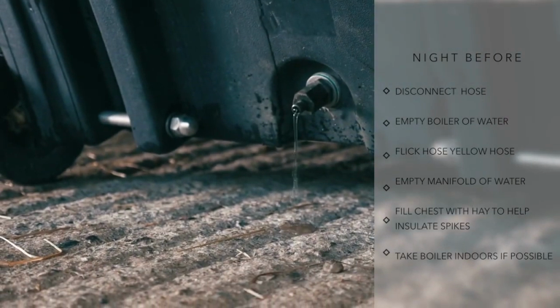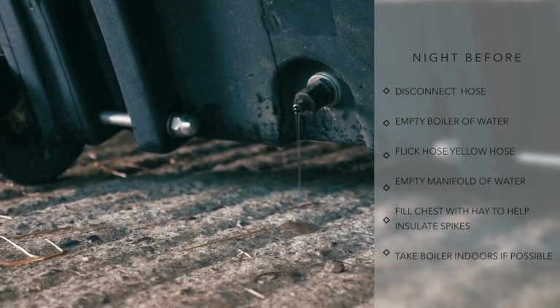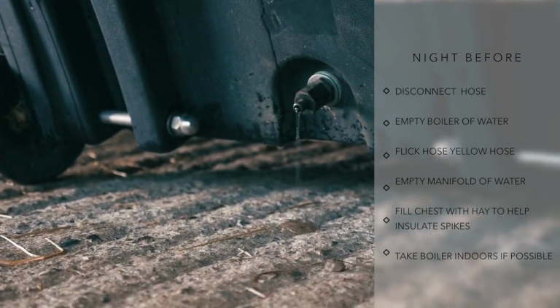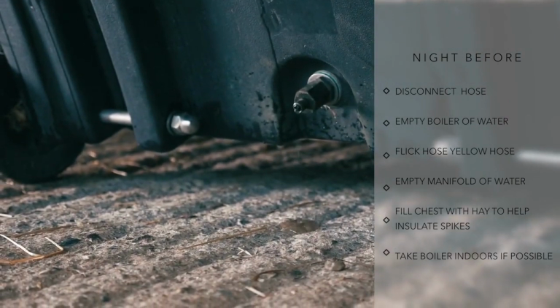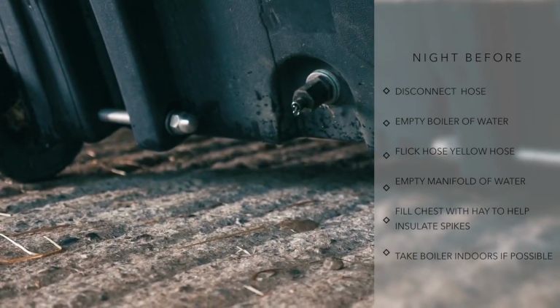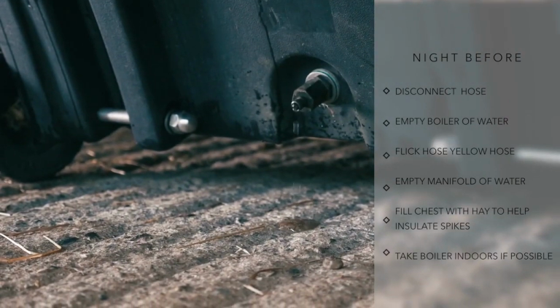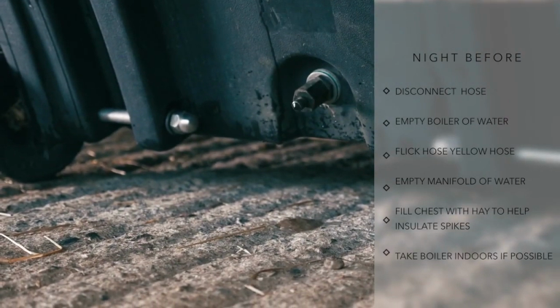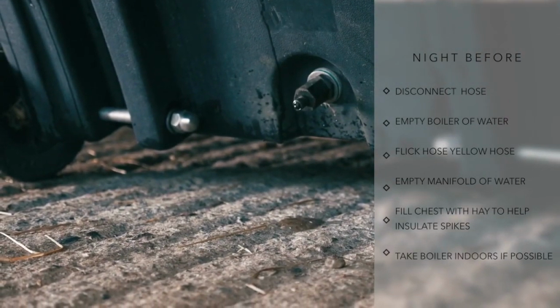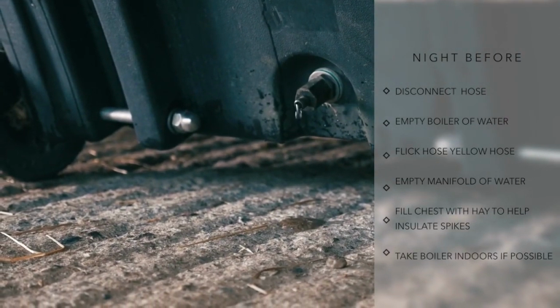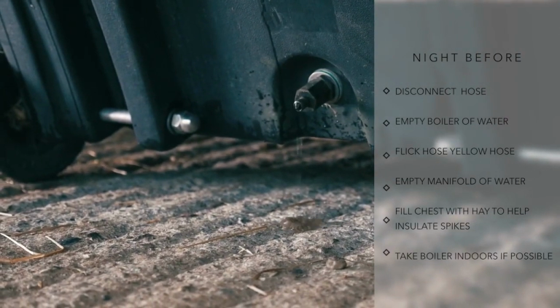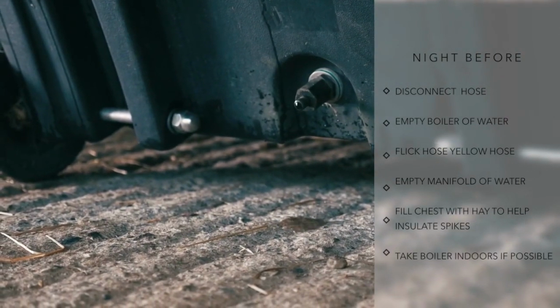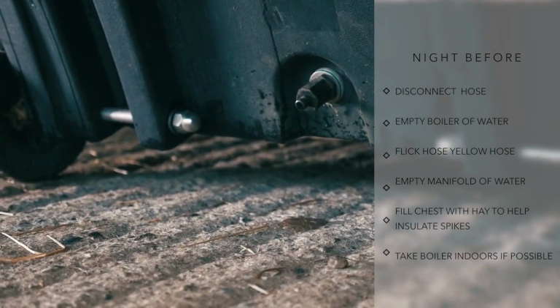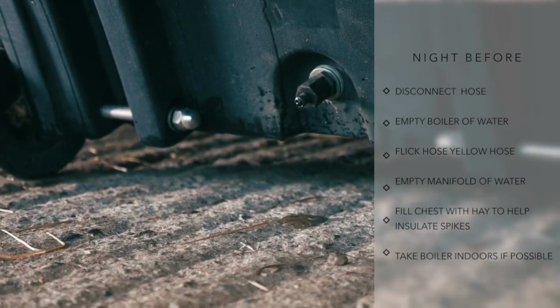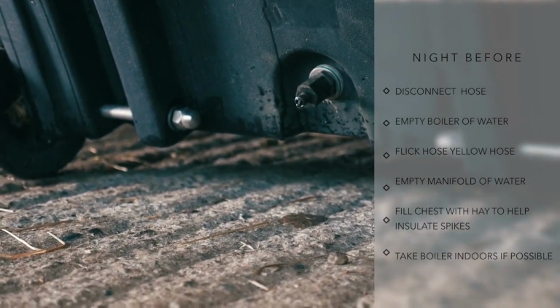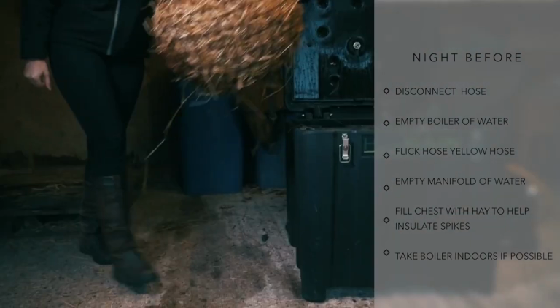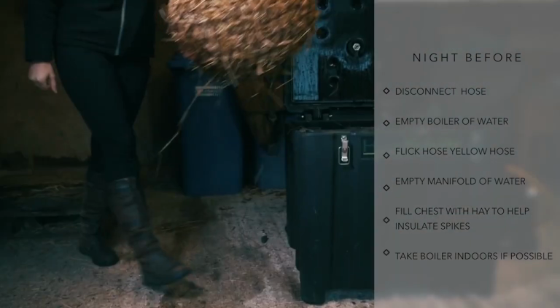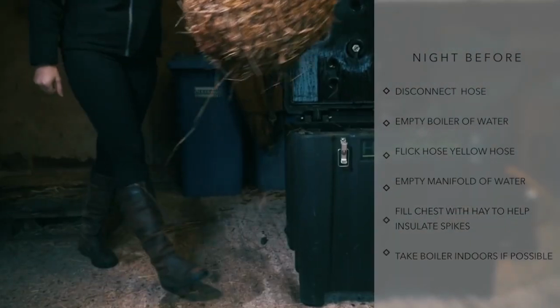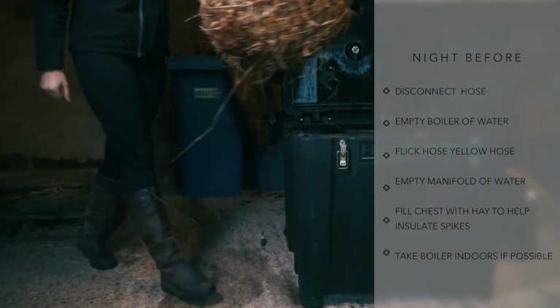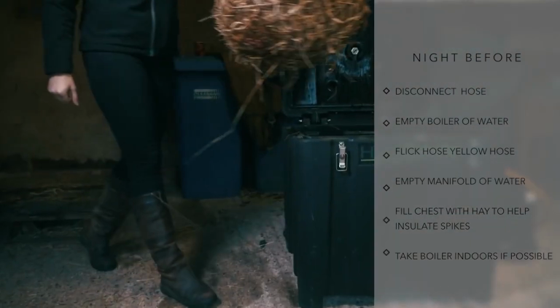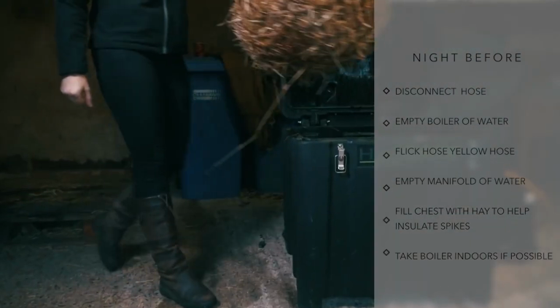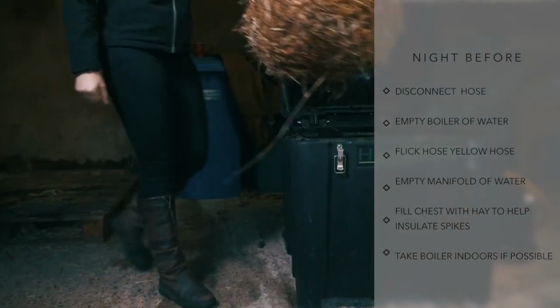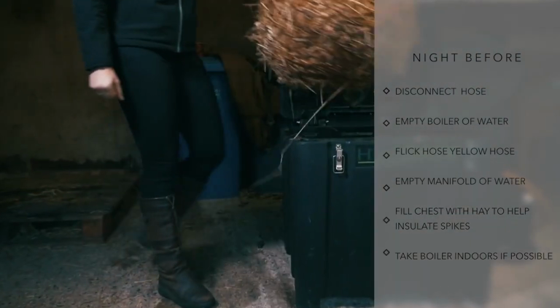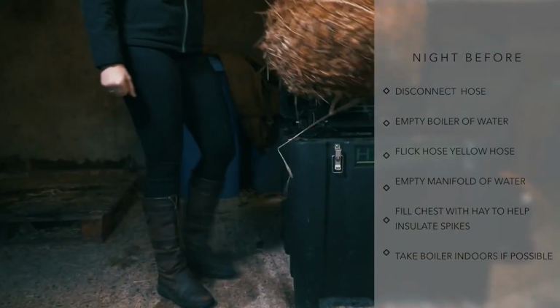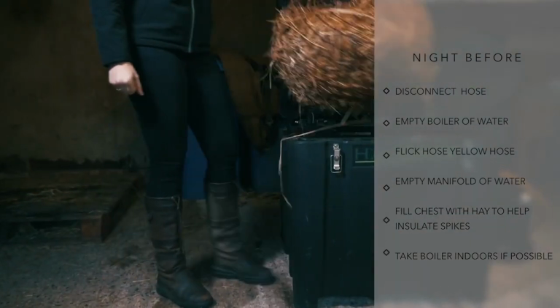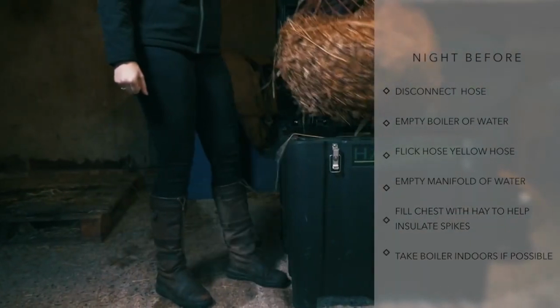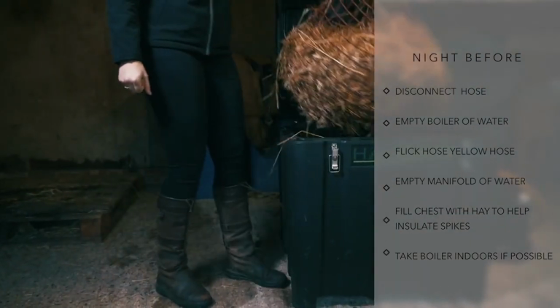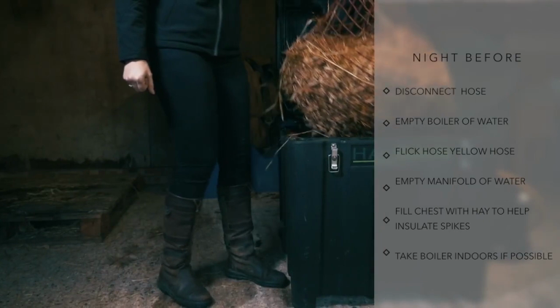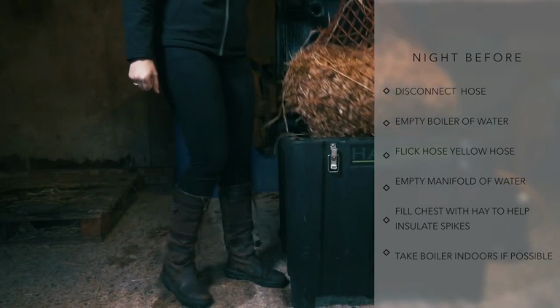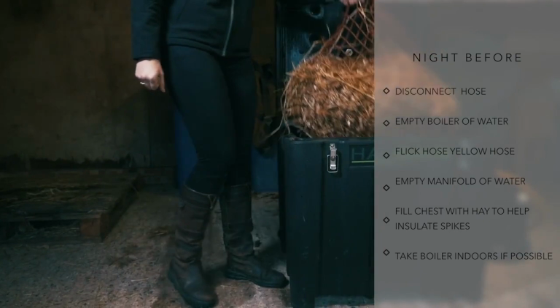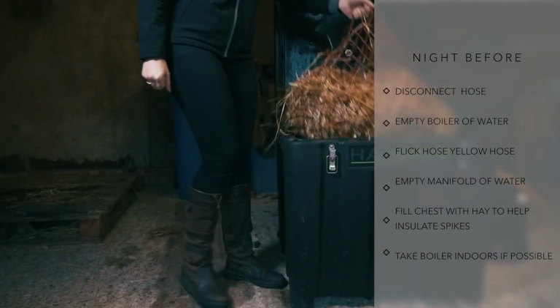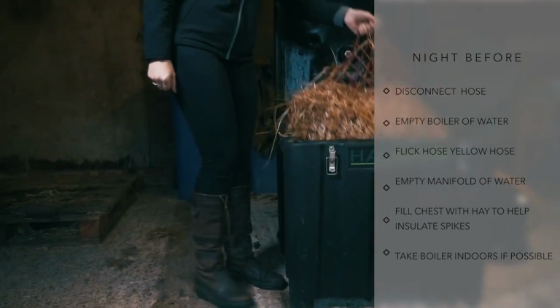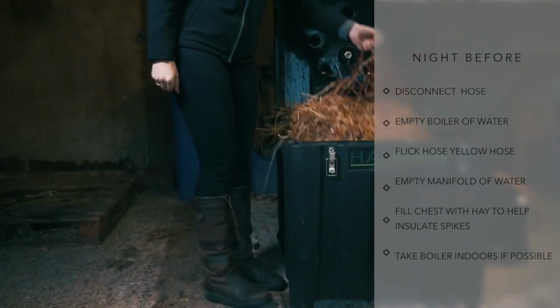Next, drain the manifold and fill the chest with hay to help insulate the spikes.